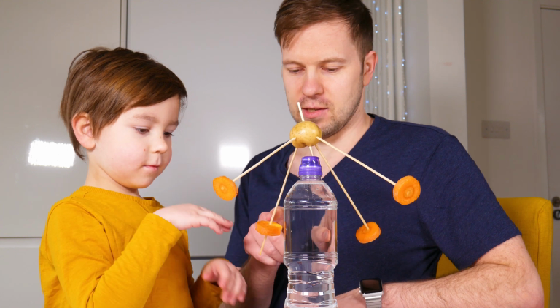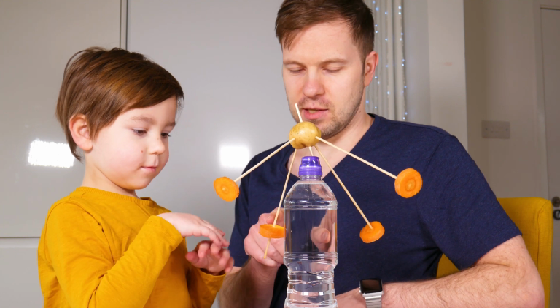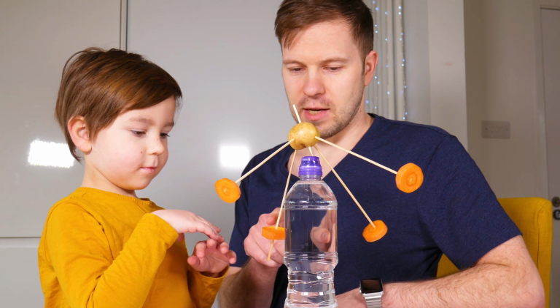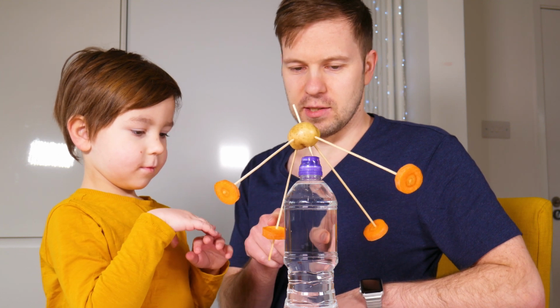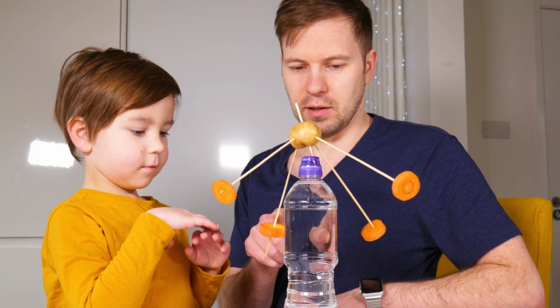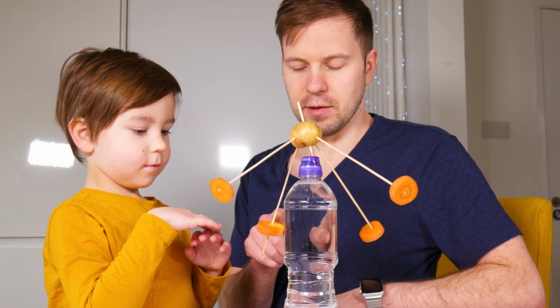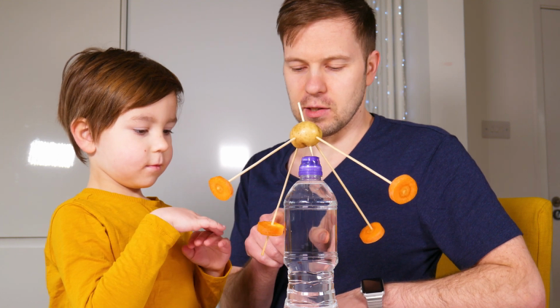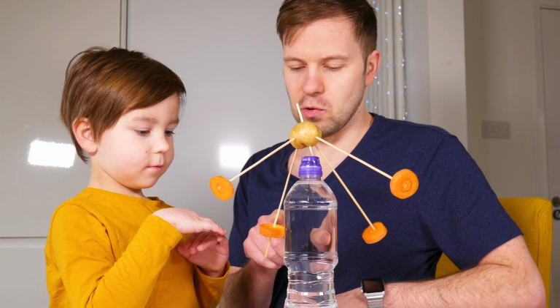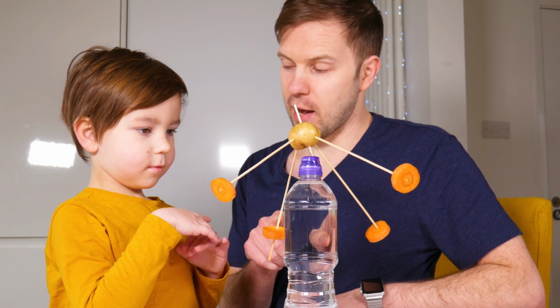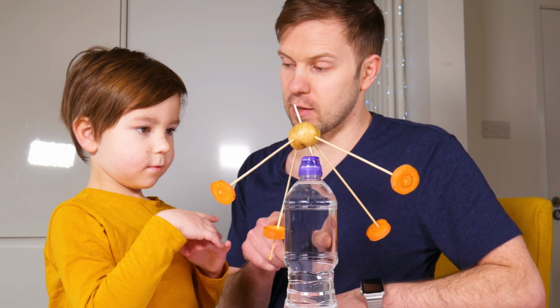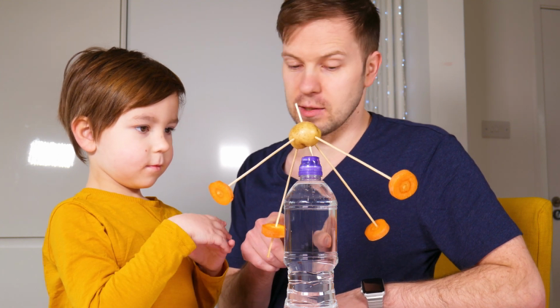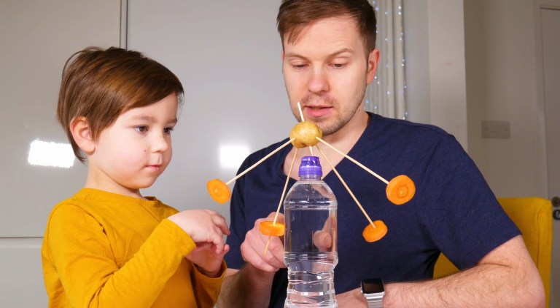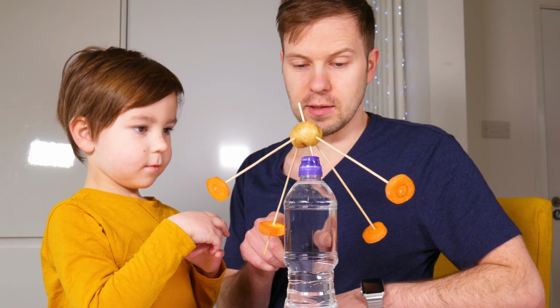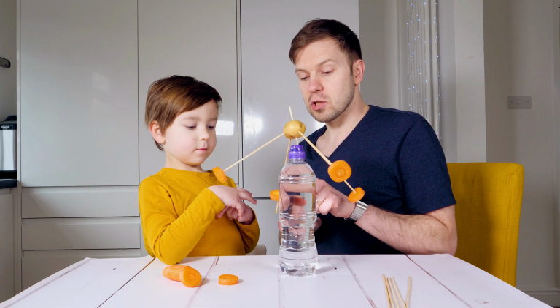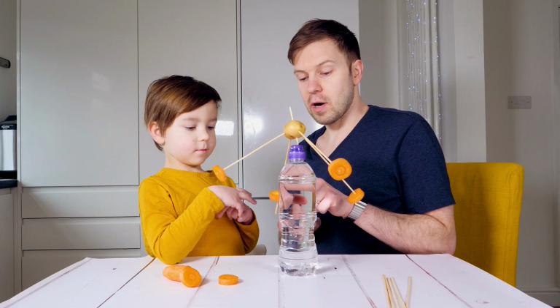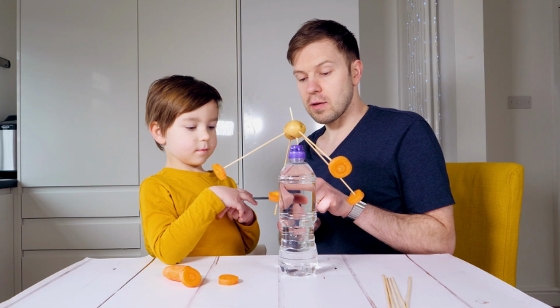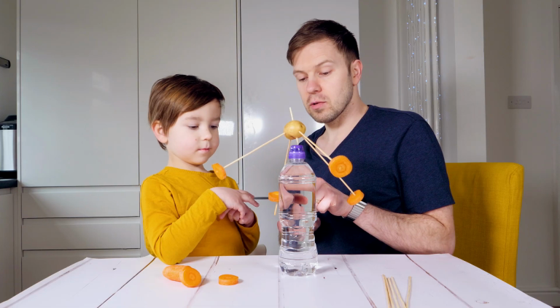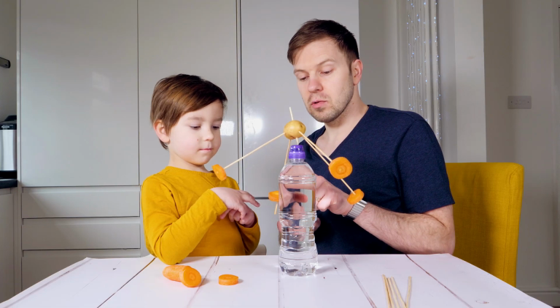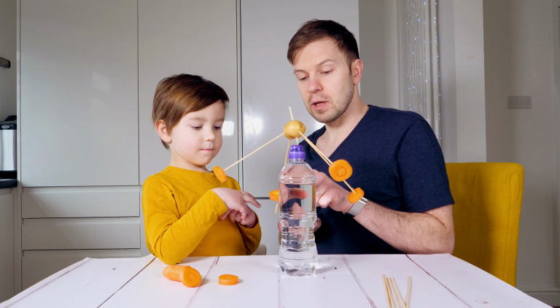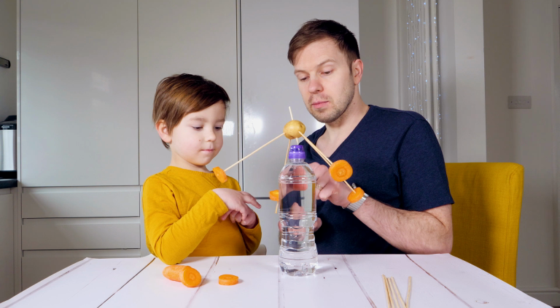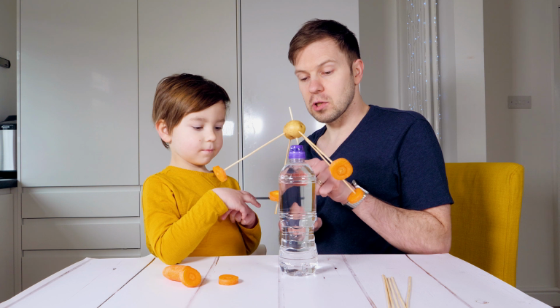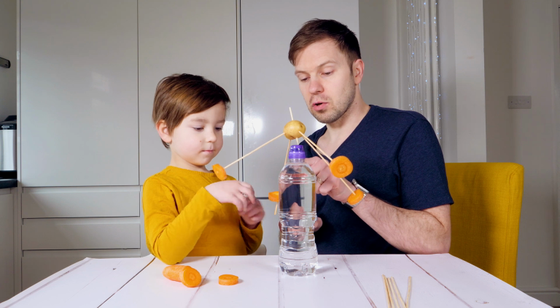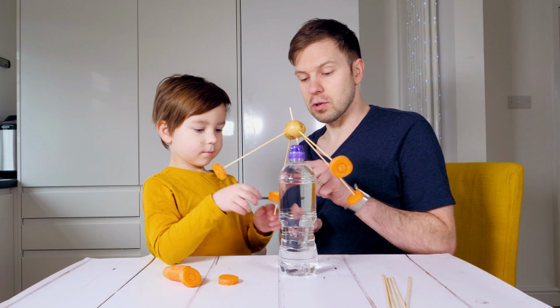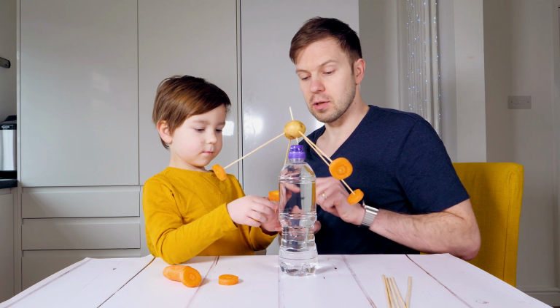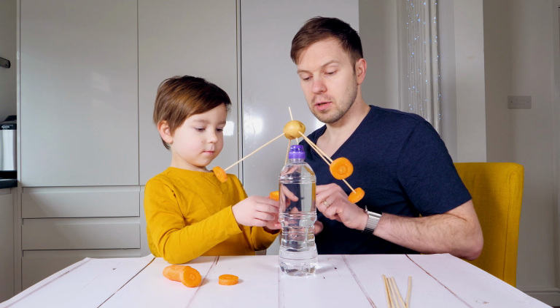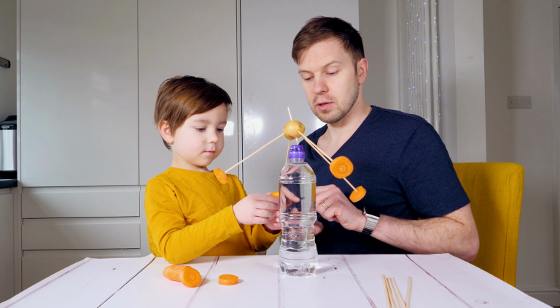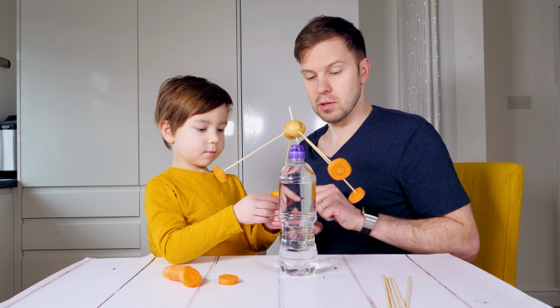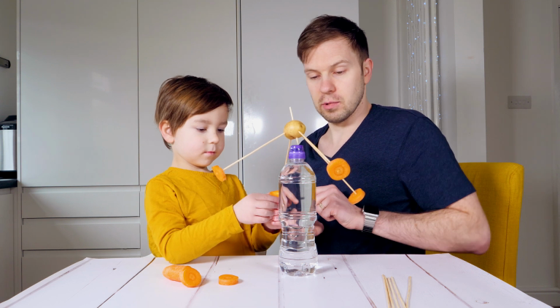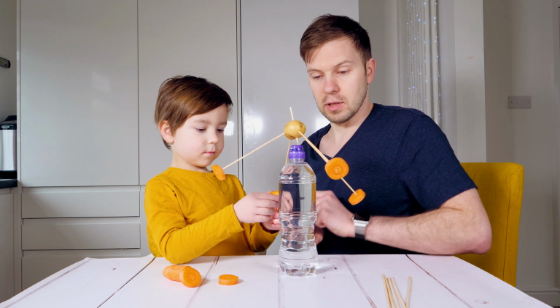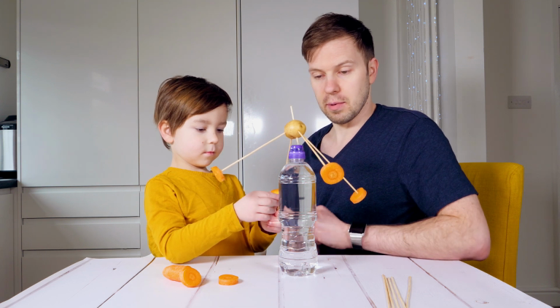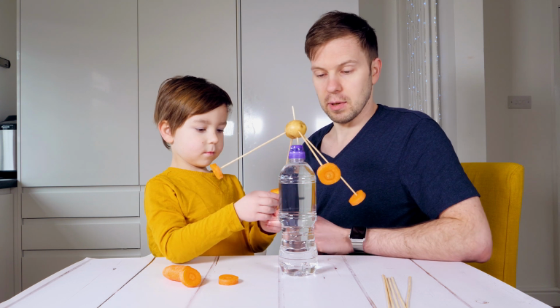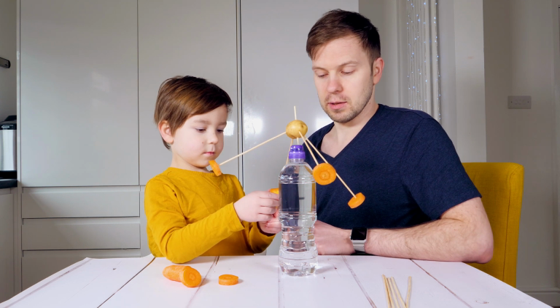This side is still too heavy, isn't it? Try doing it a bit shorter. Just put it up a bit.